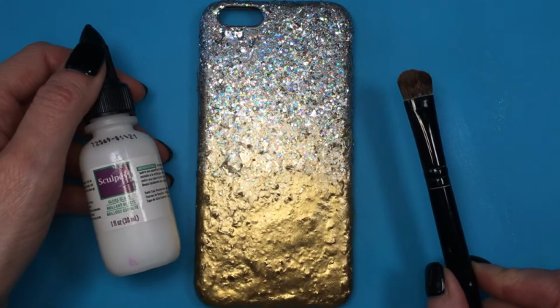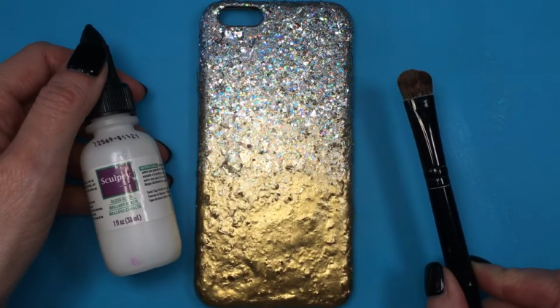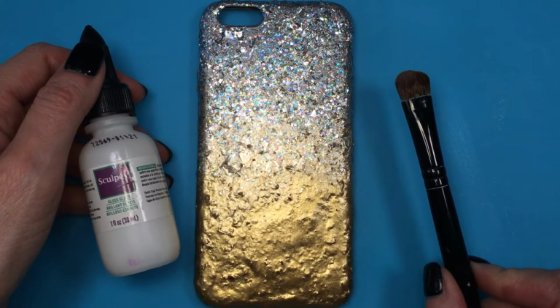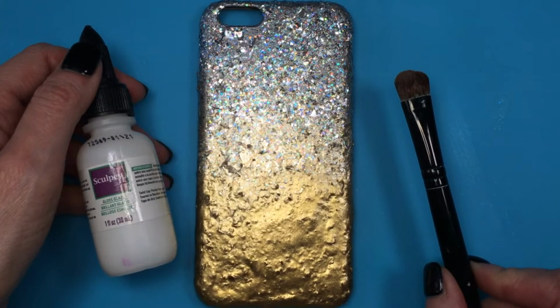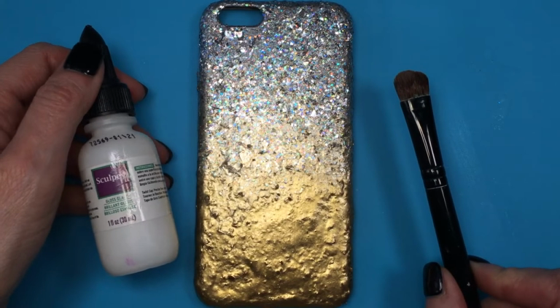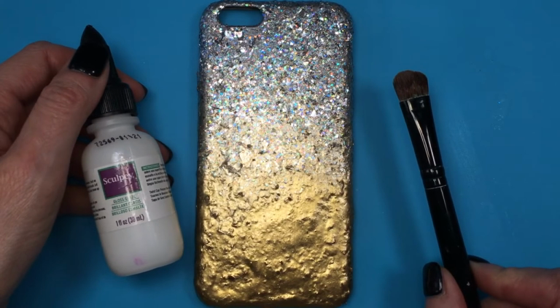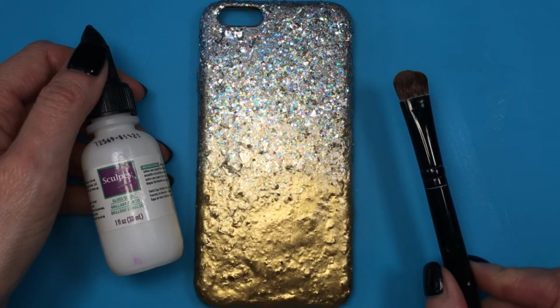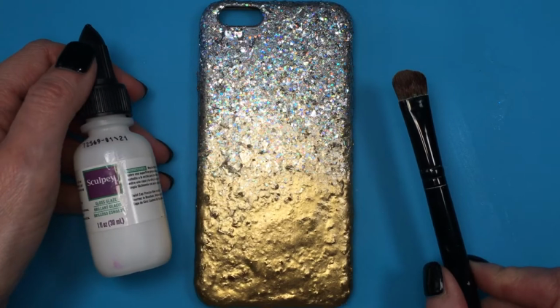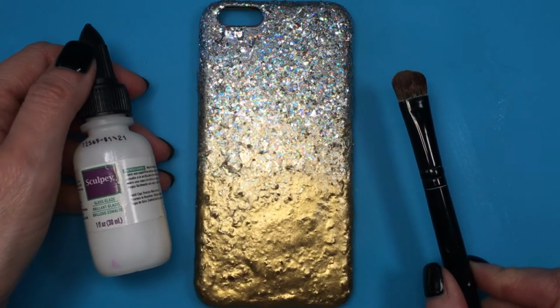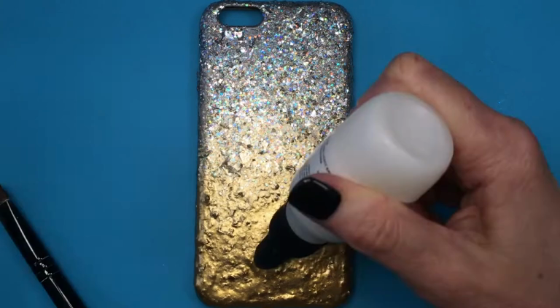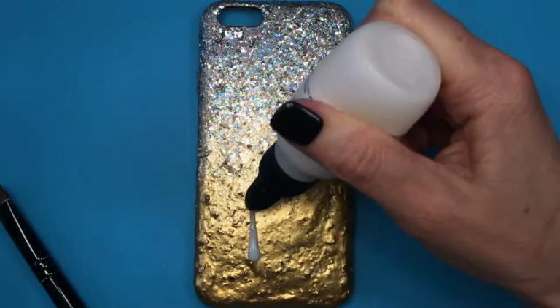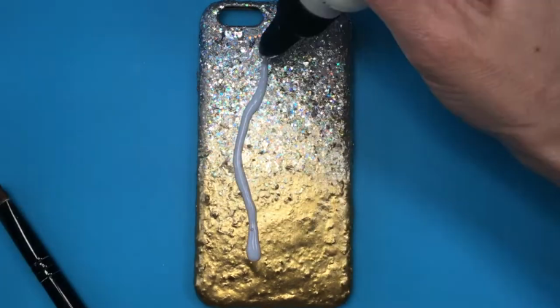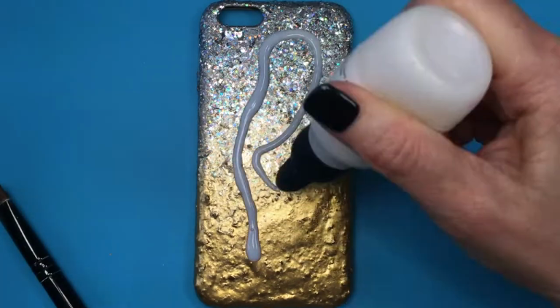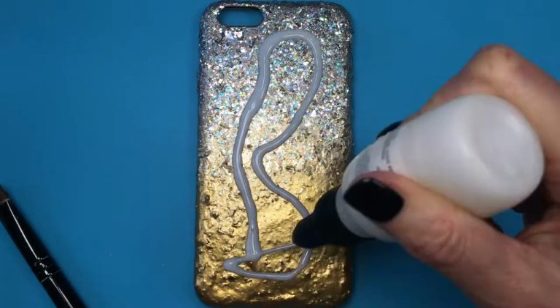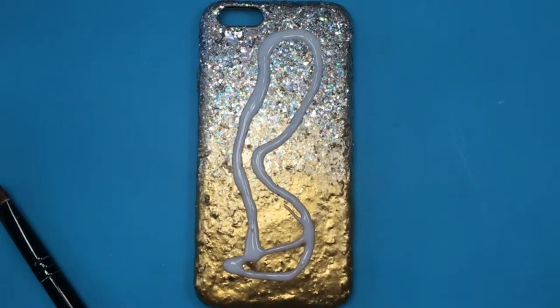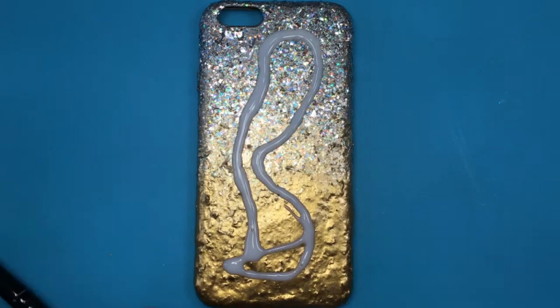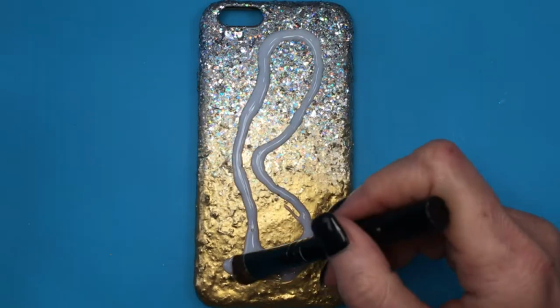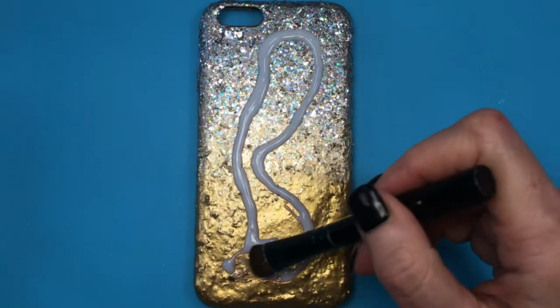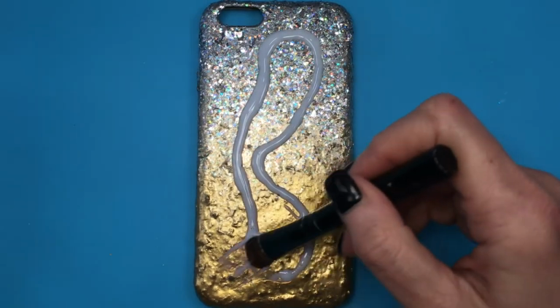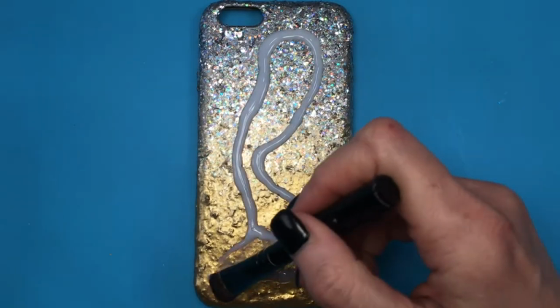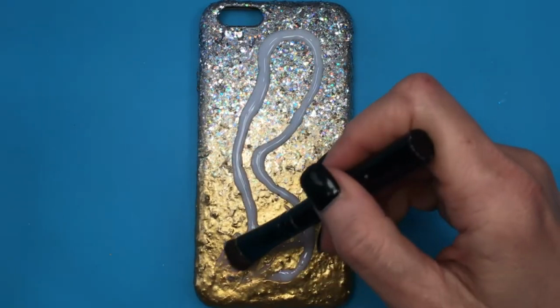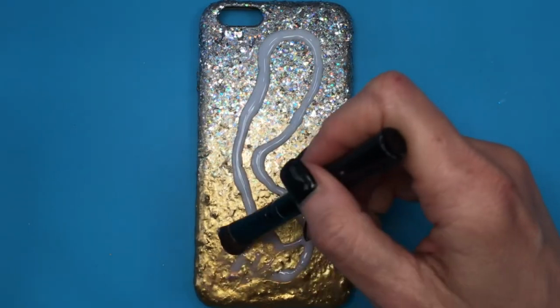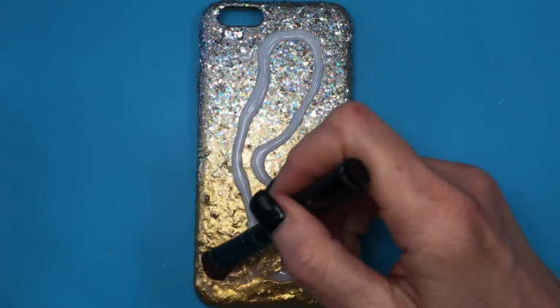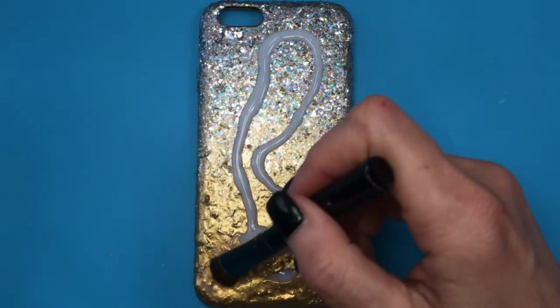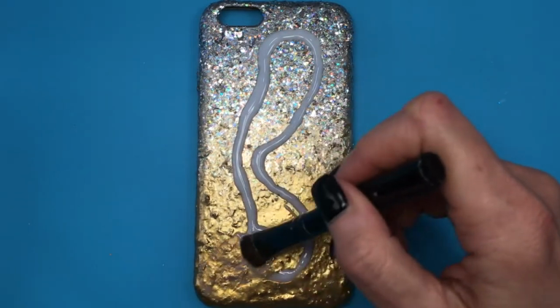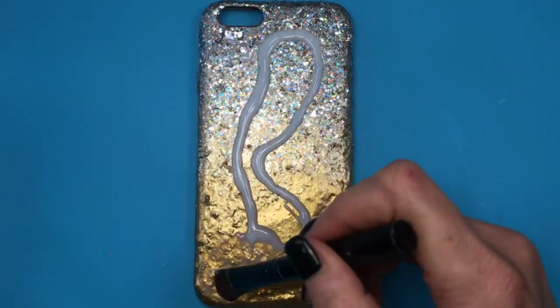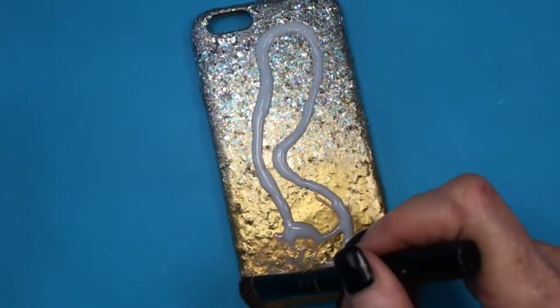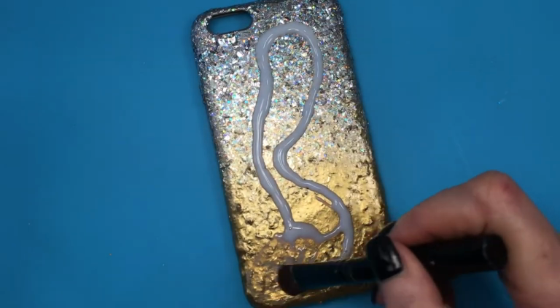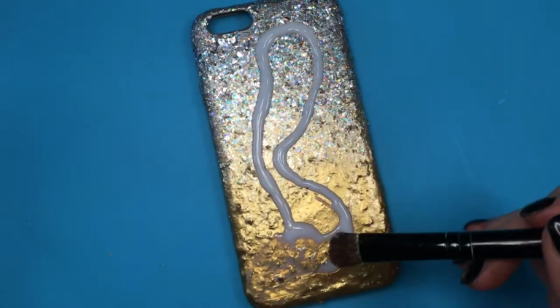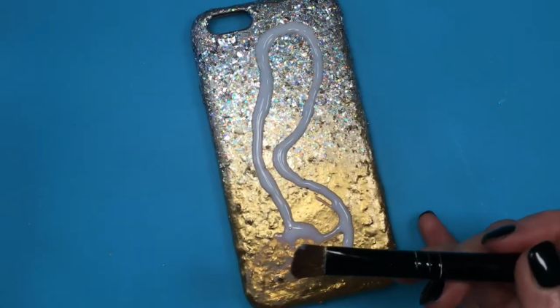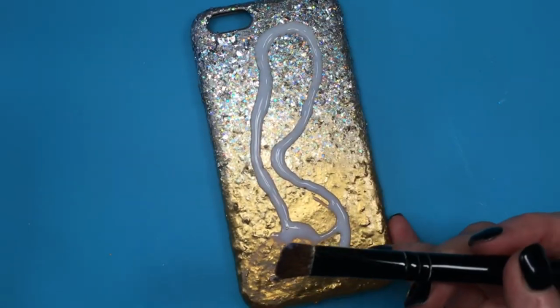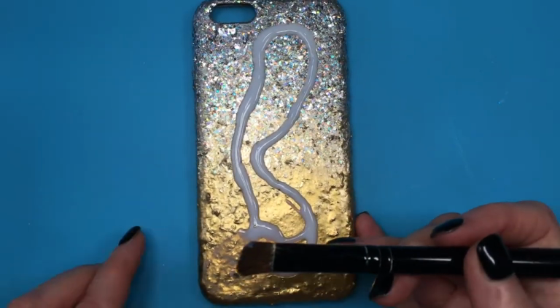Finally I'm going to add some gloss — the one I'm using is by Sculpey — giving this two coats.